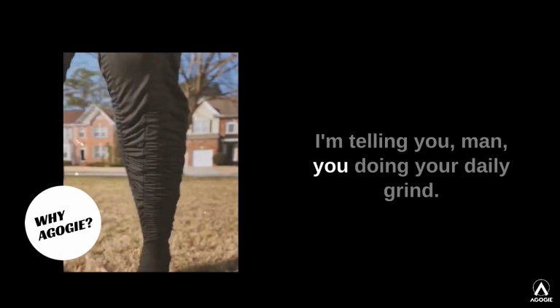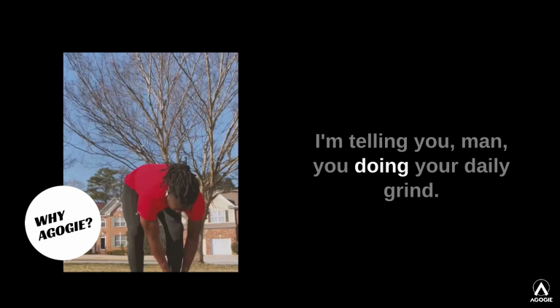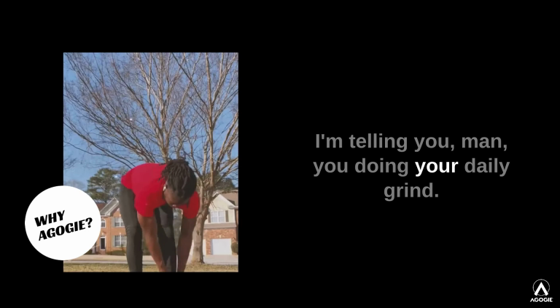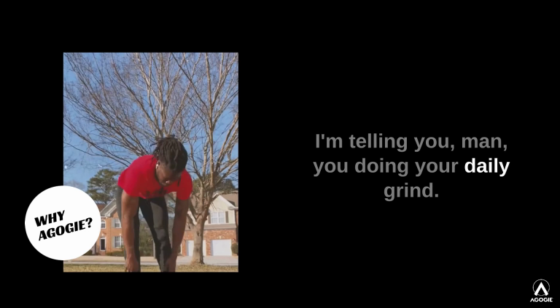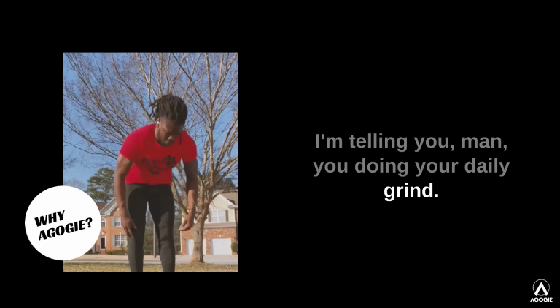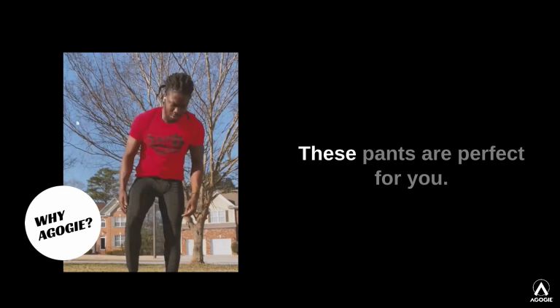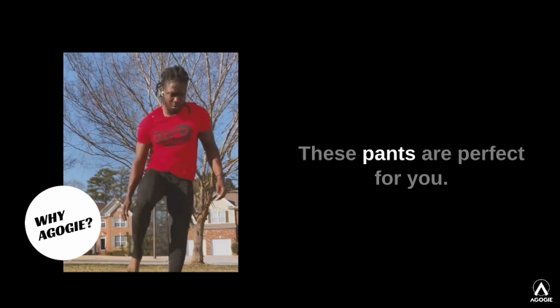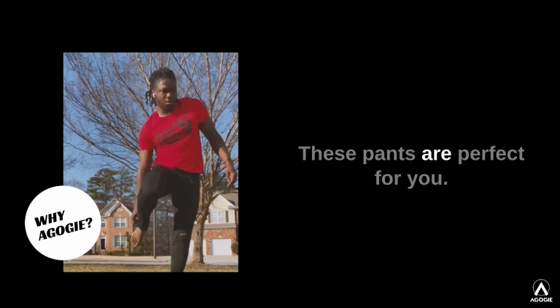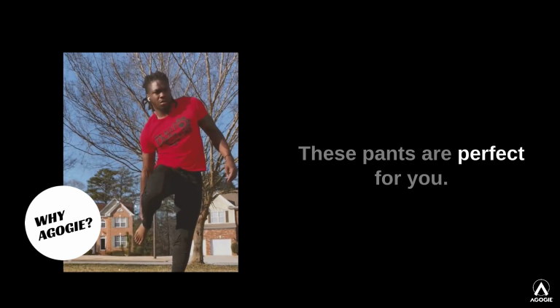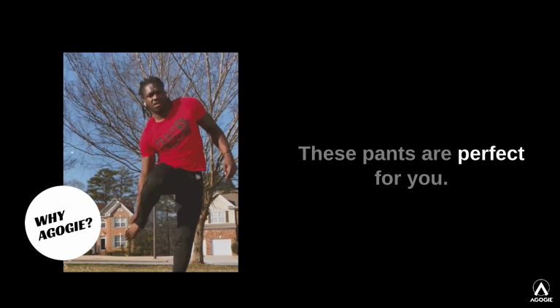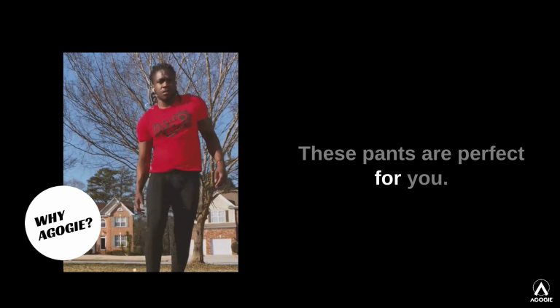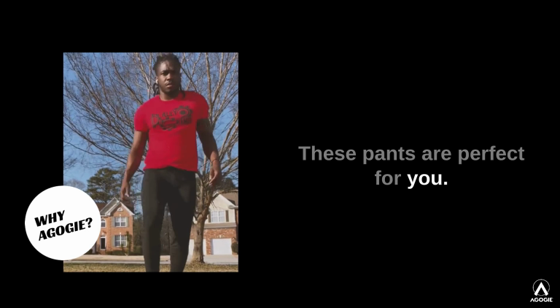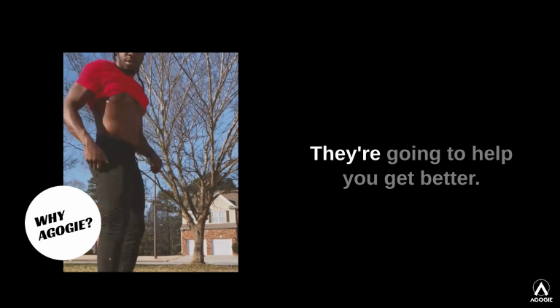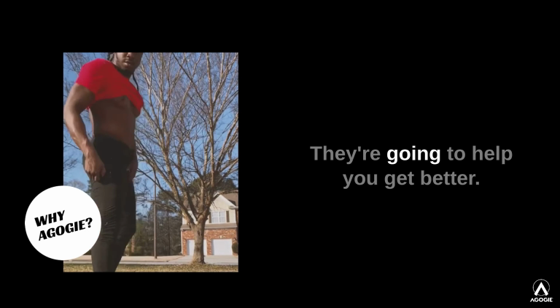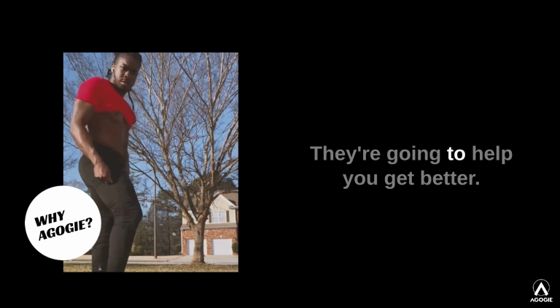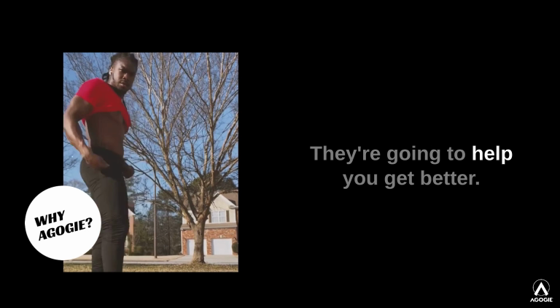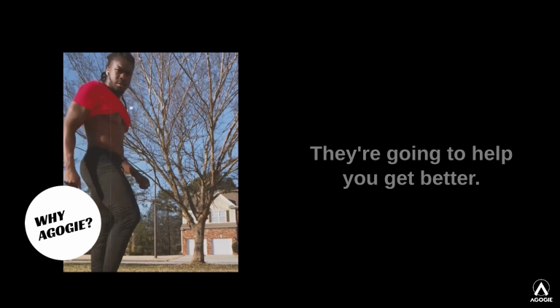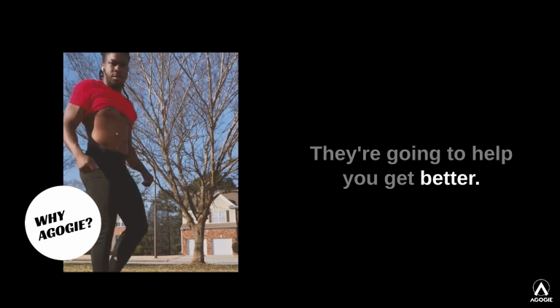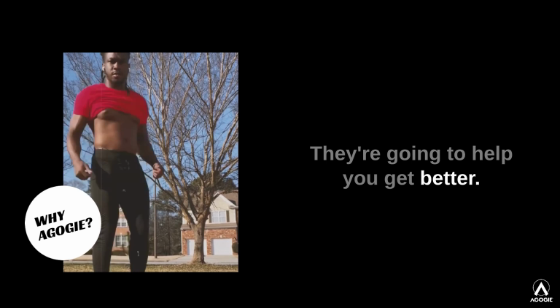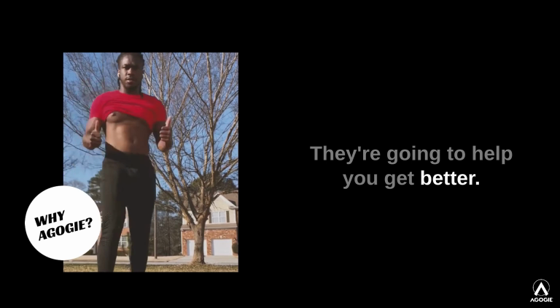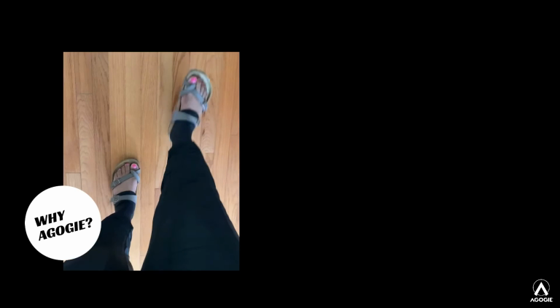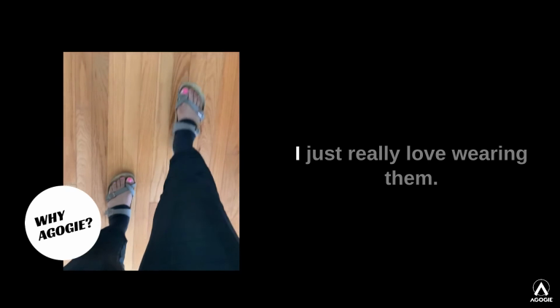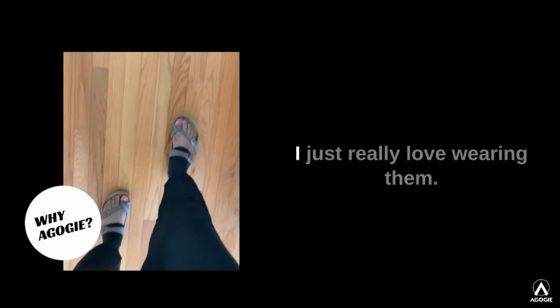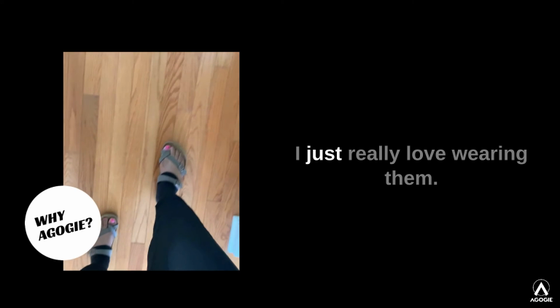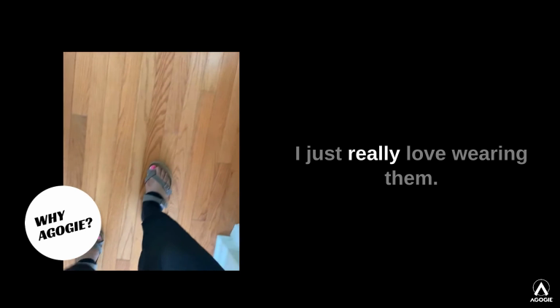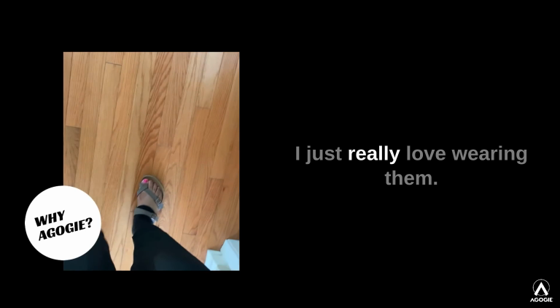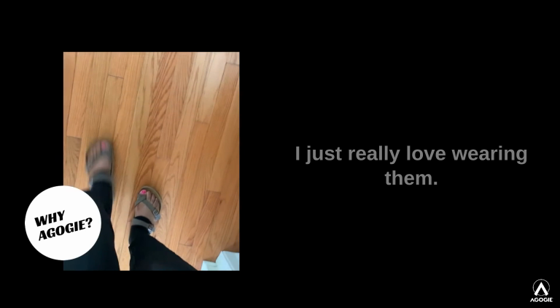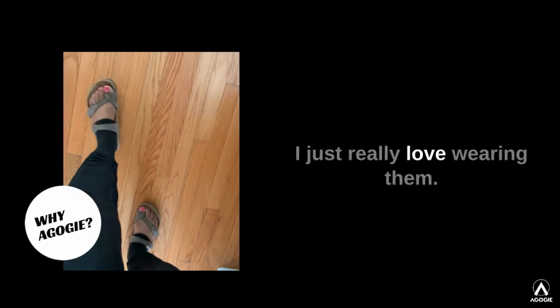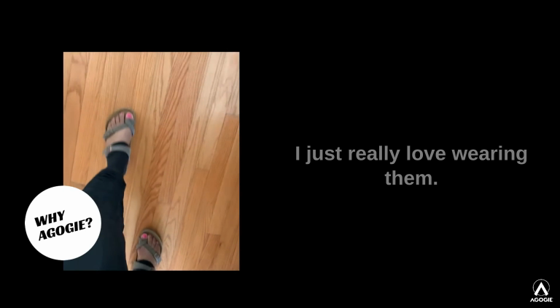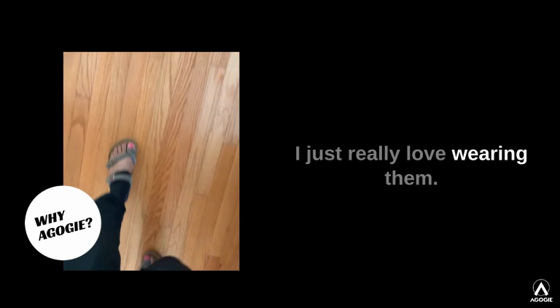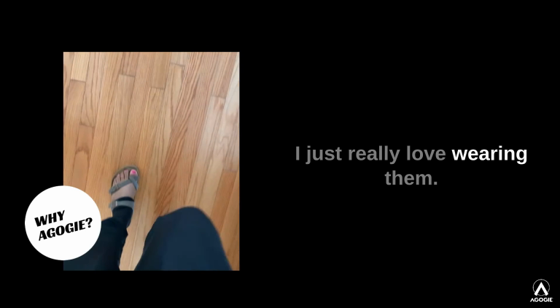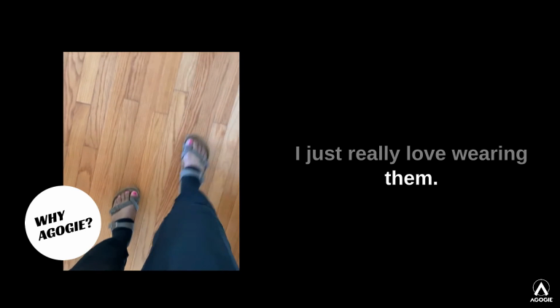If you go on your daily grind, these pants are perfect for you. They're going to help you get better.